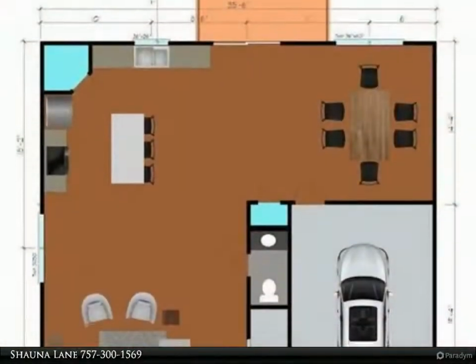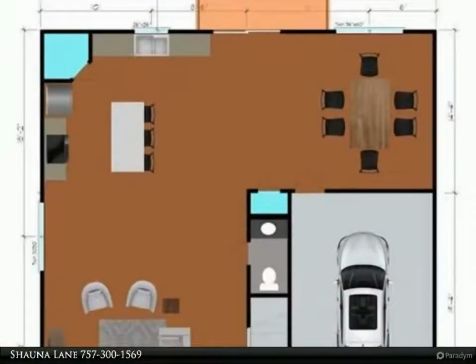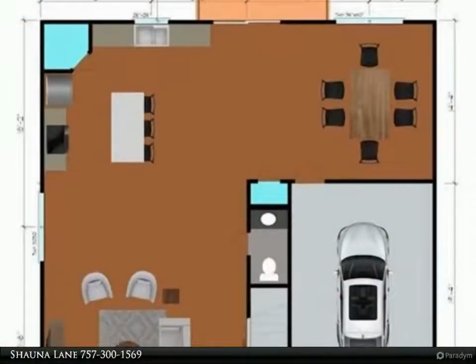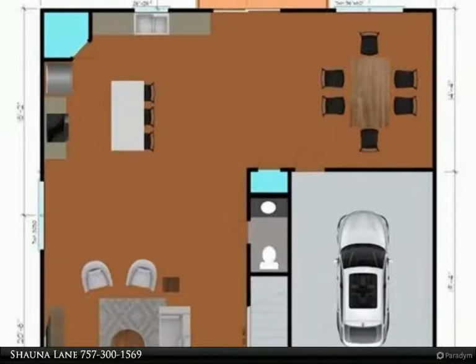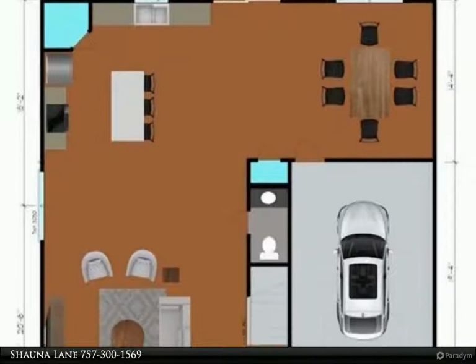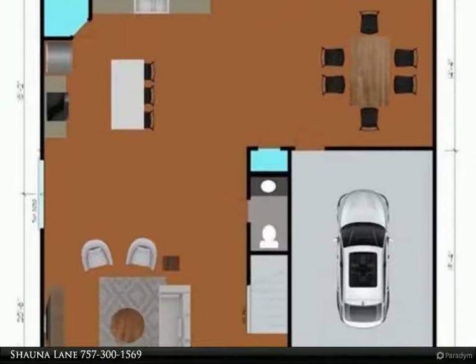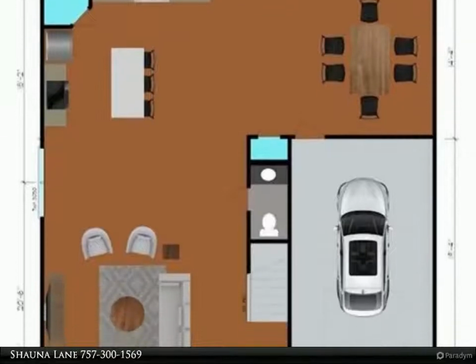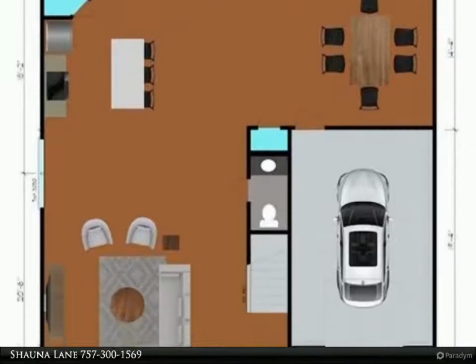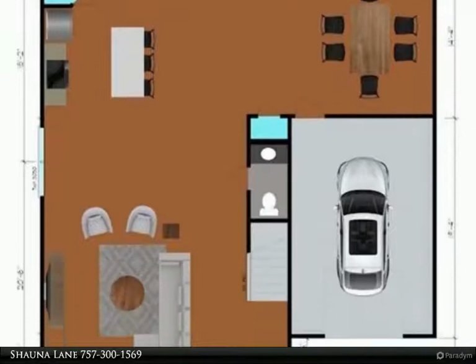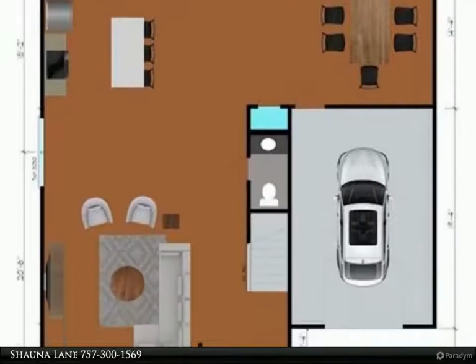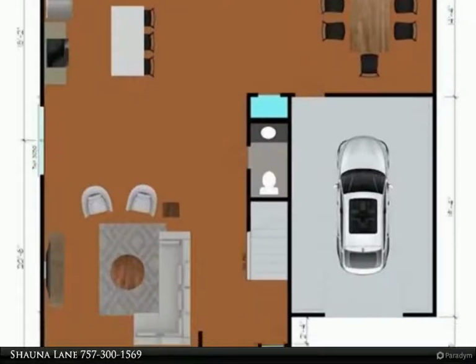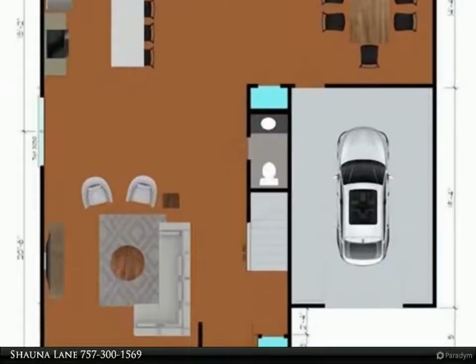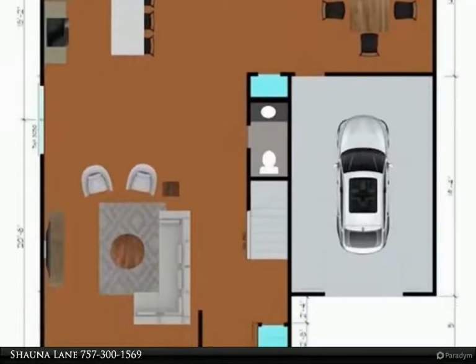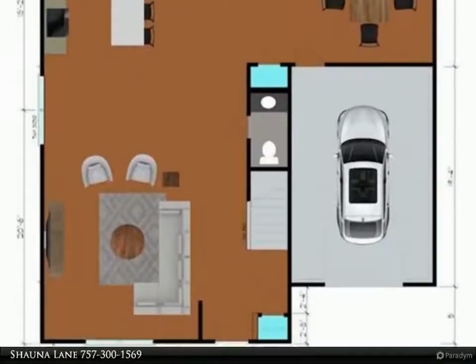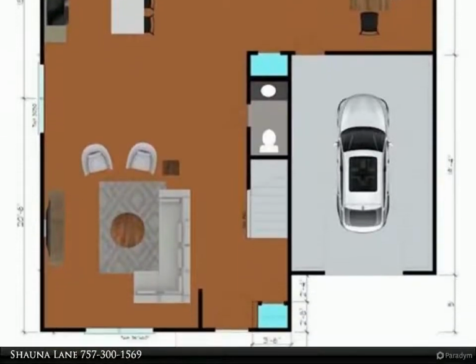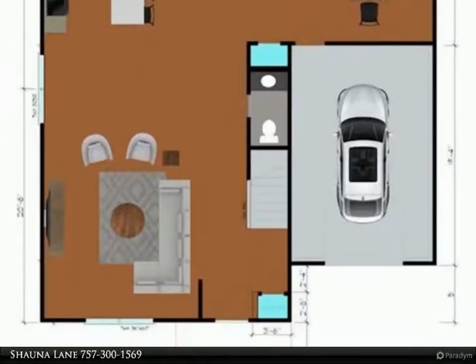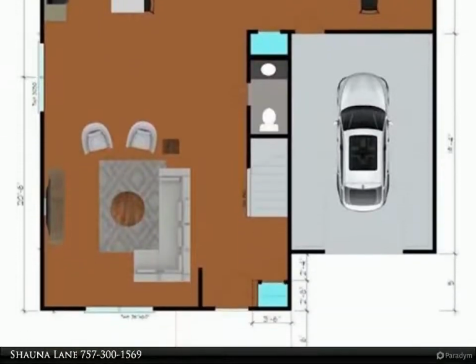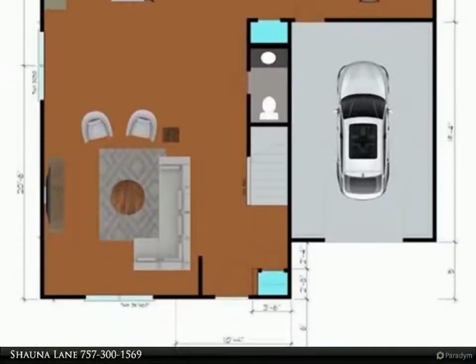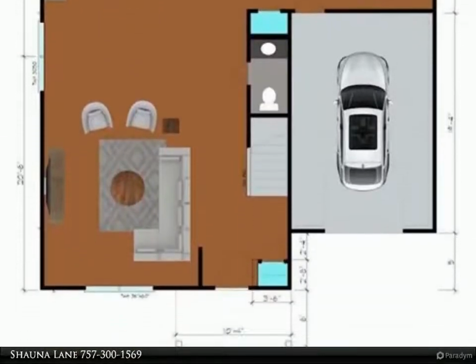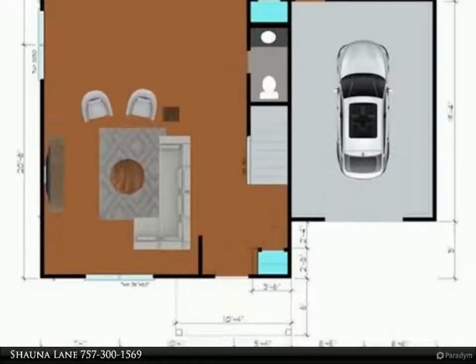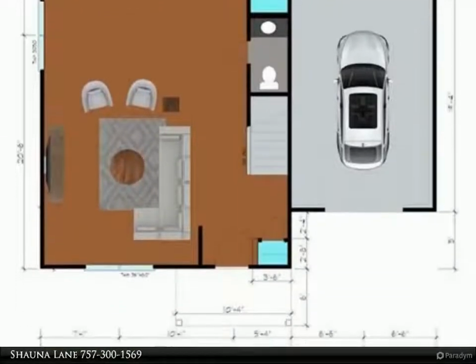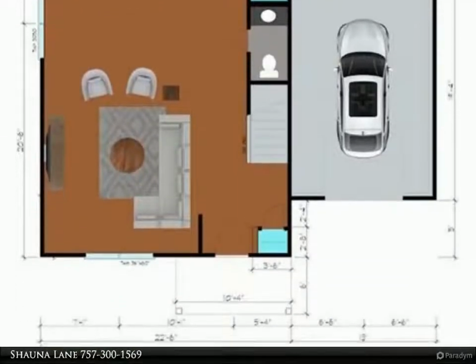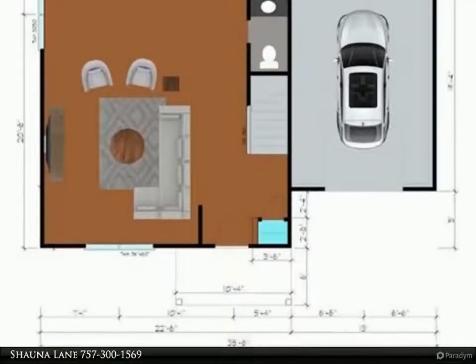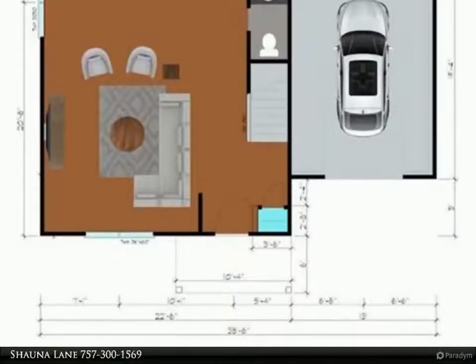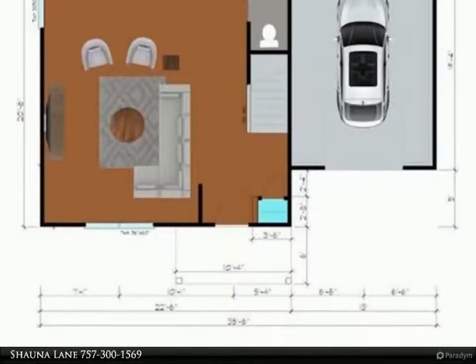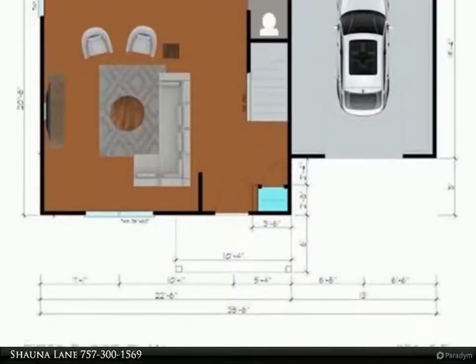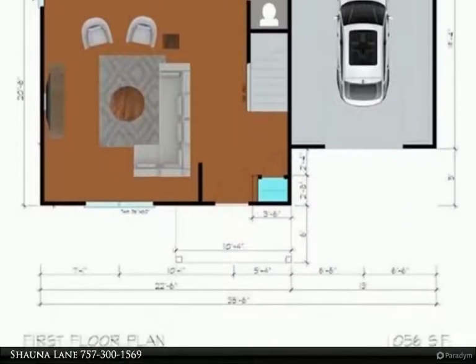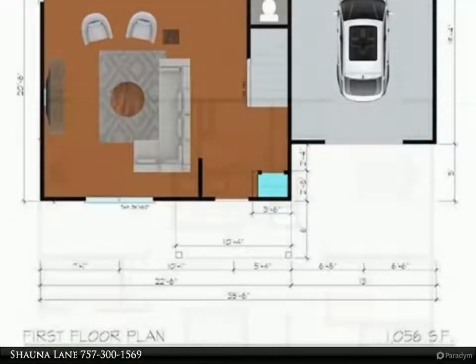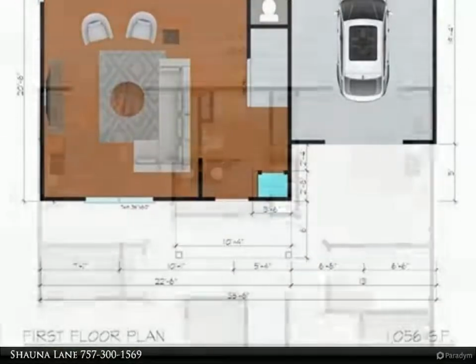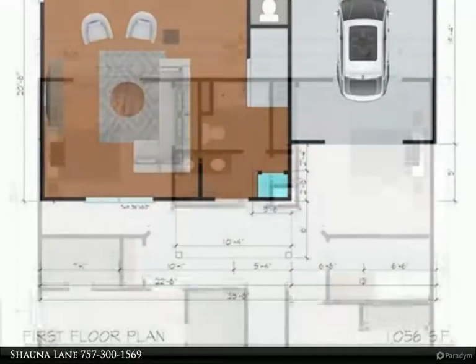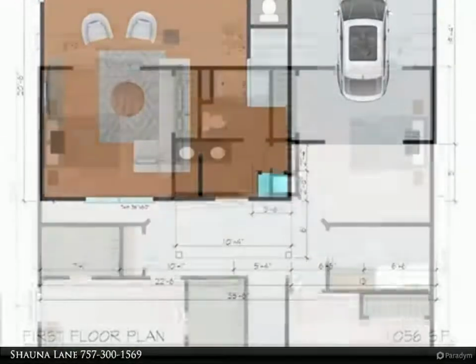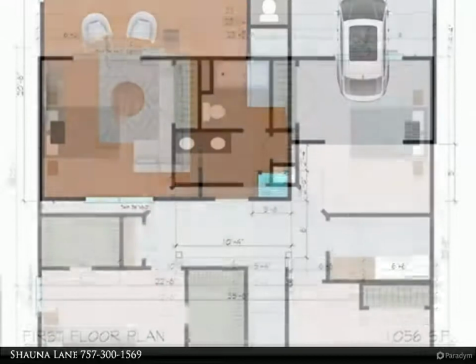There is no need to imagine because this can be your home sweet home. Call today for more details.